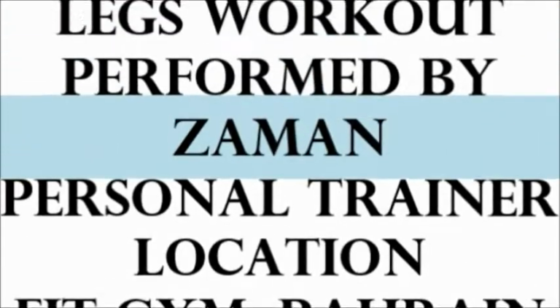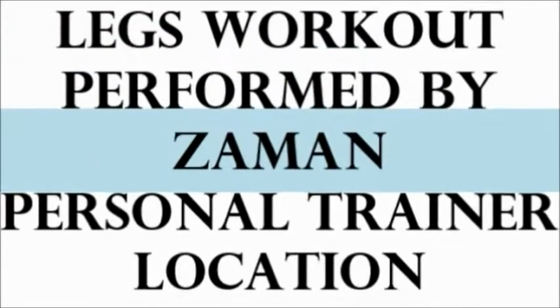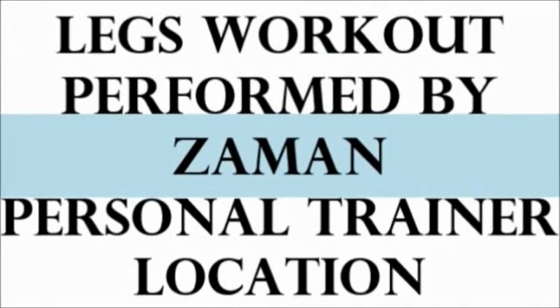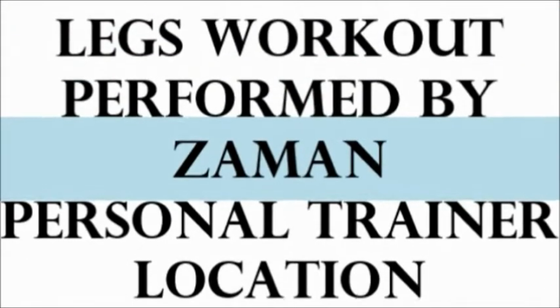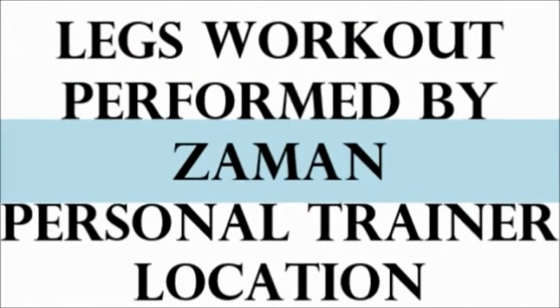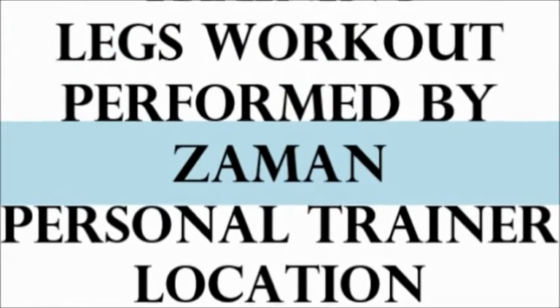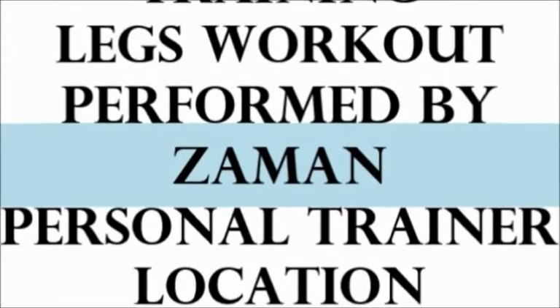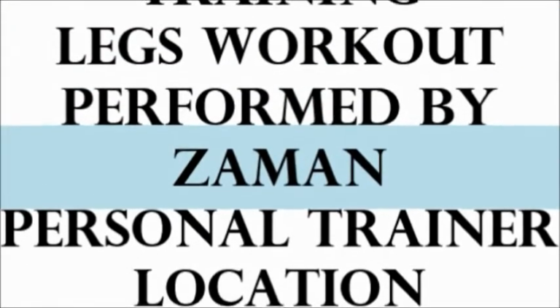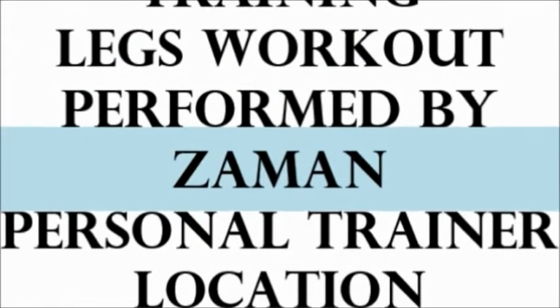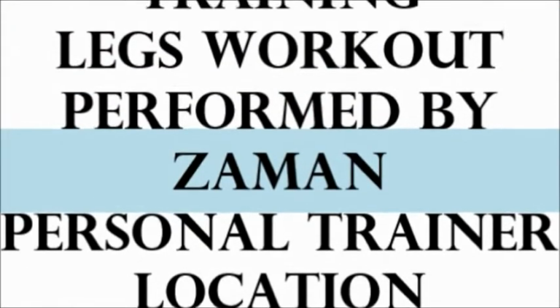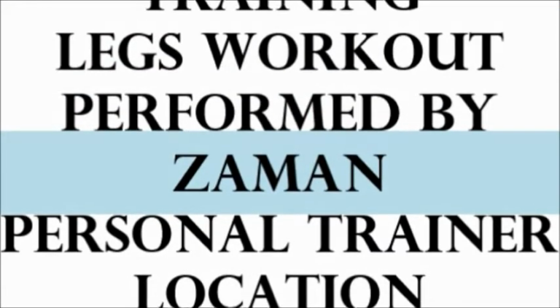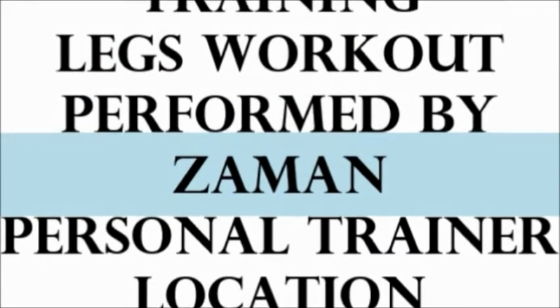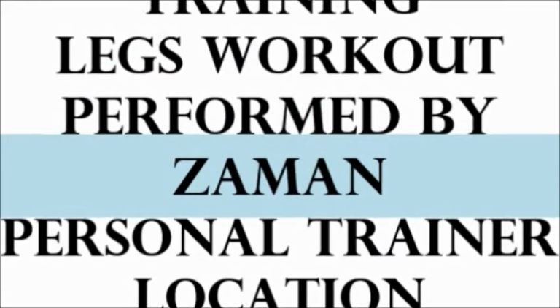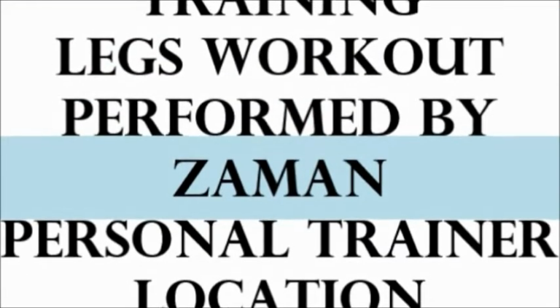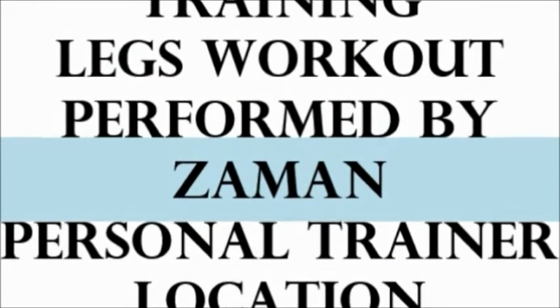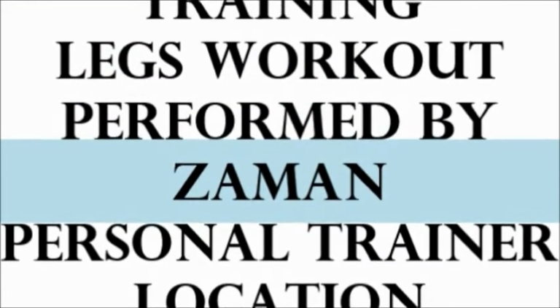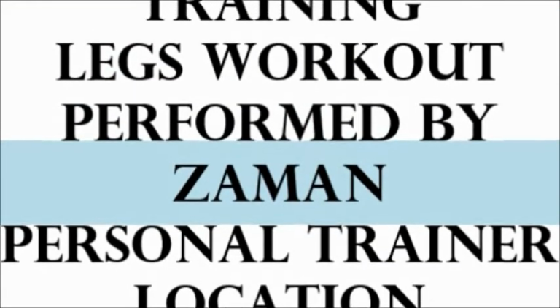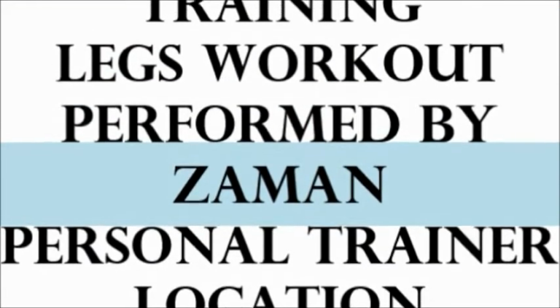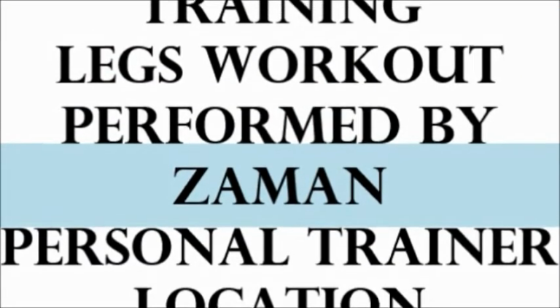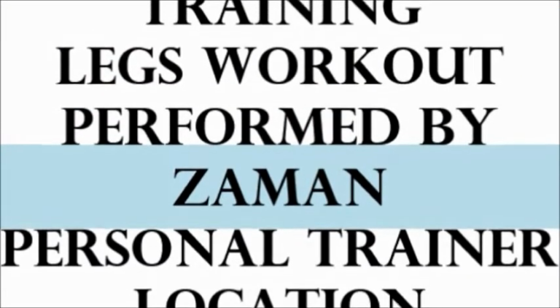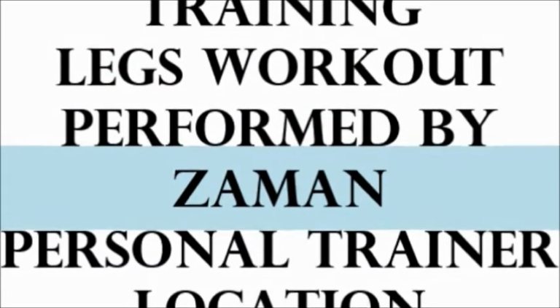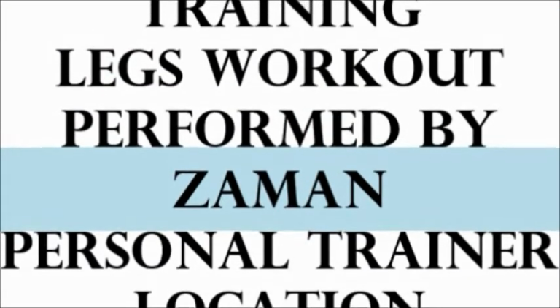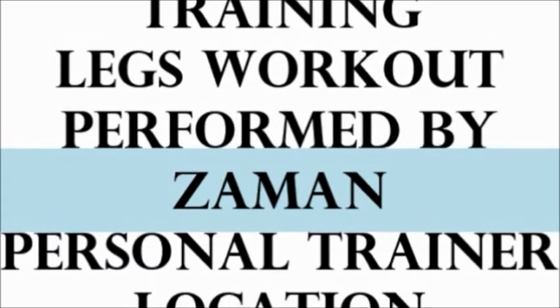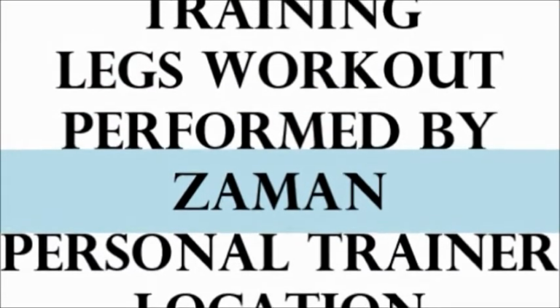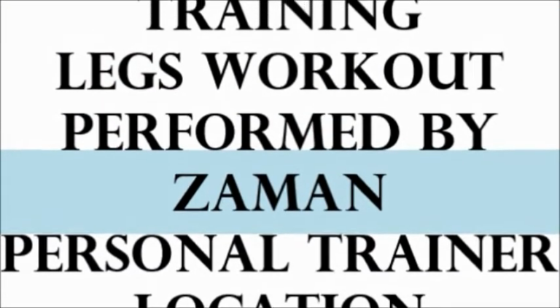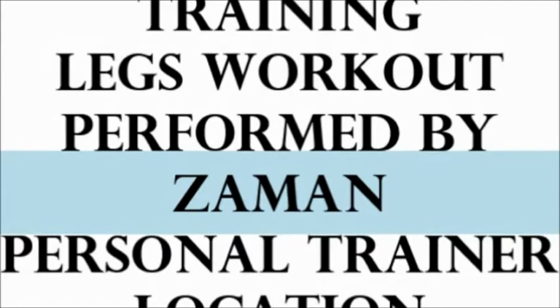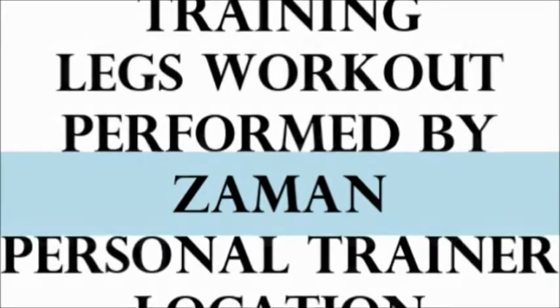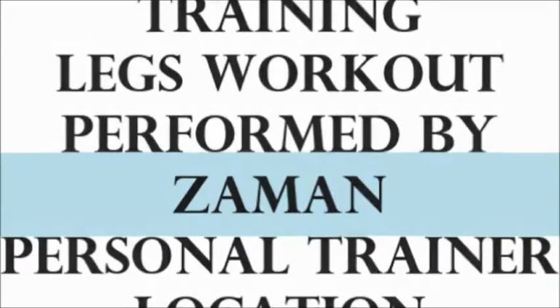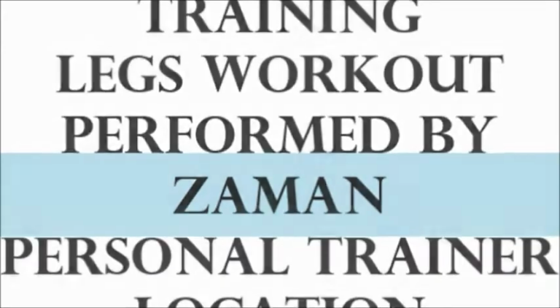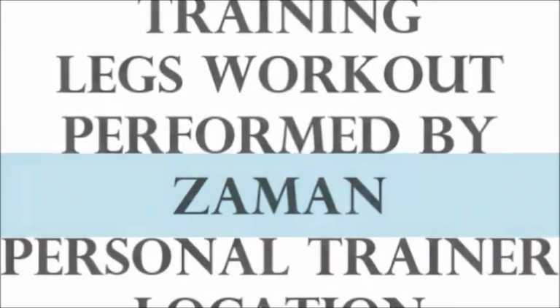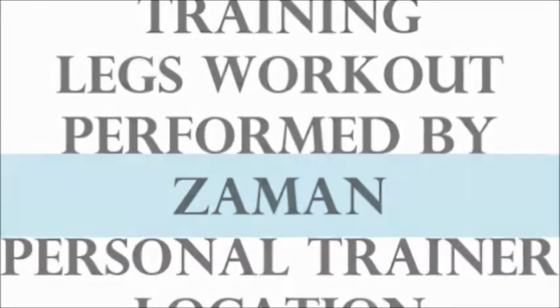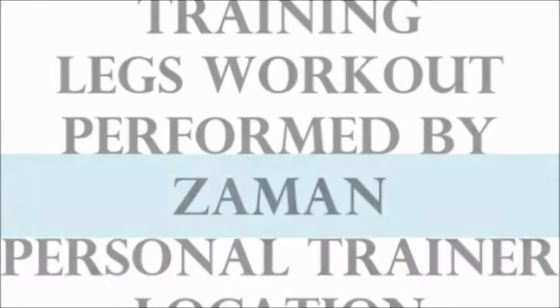Hello, I am from Bangladesh Fitness. I am from Bangladesh.